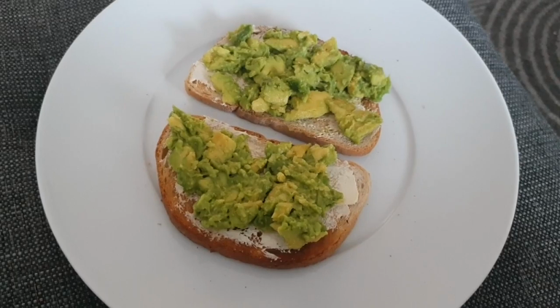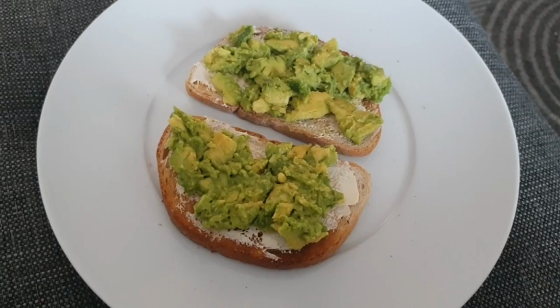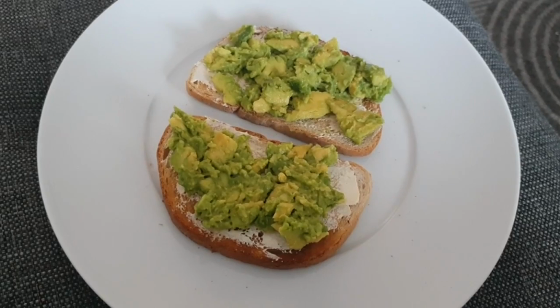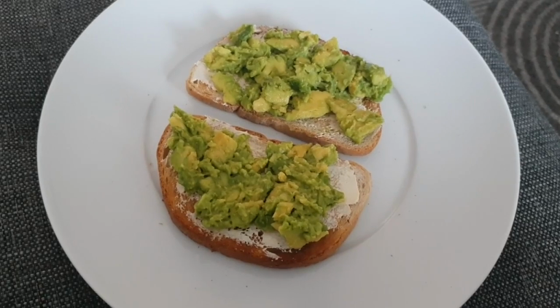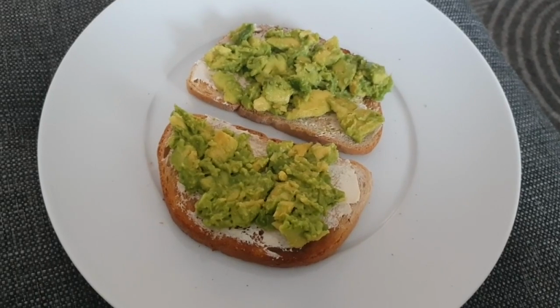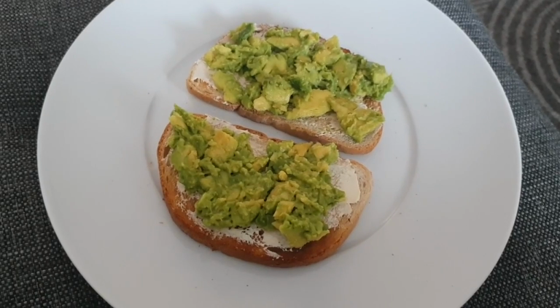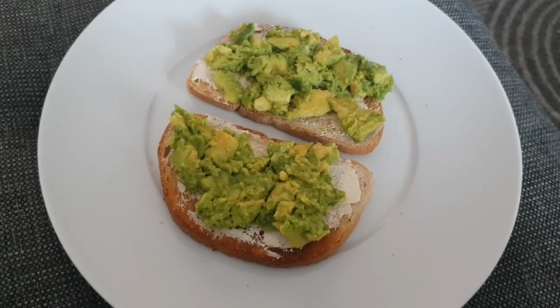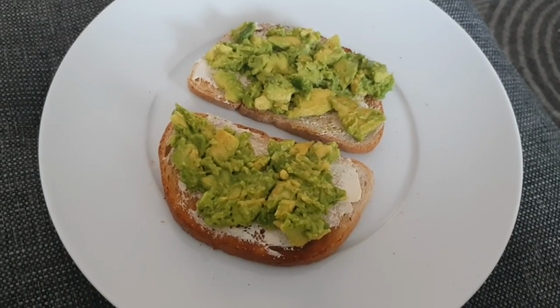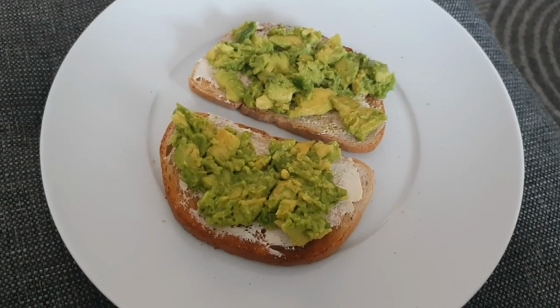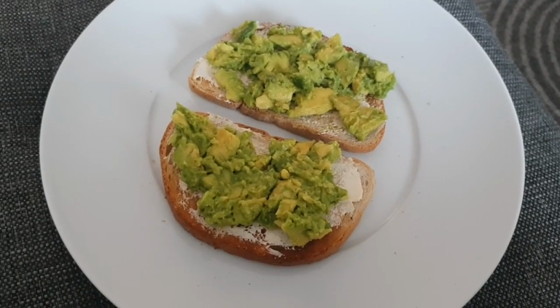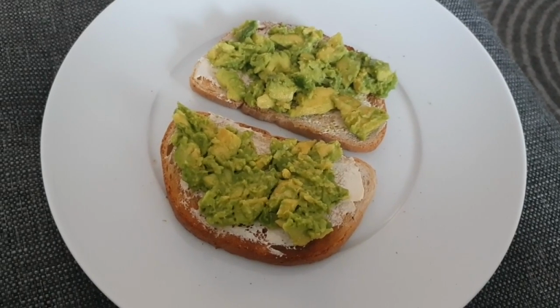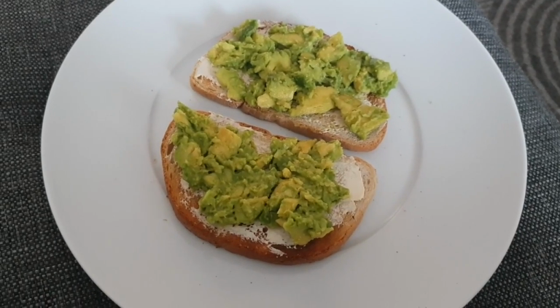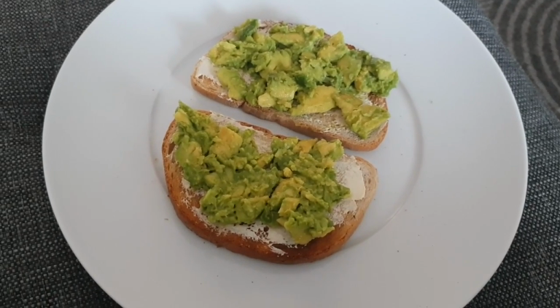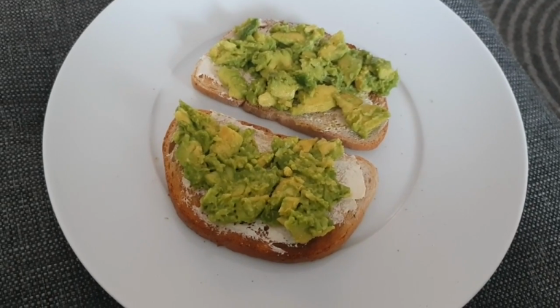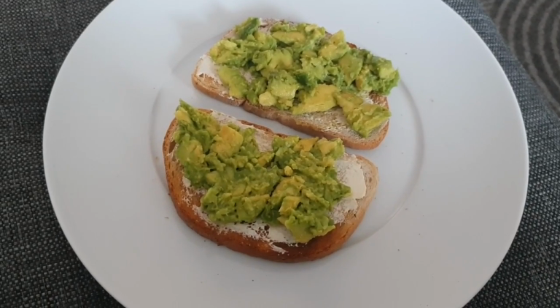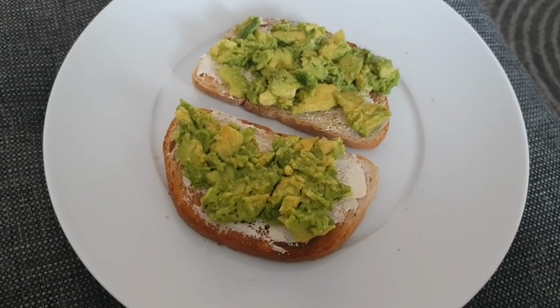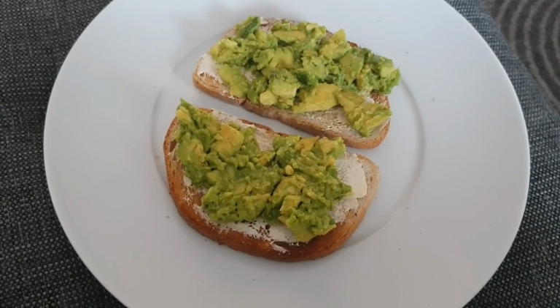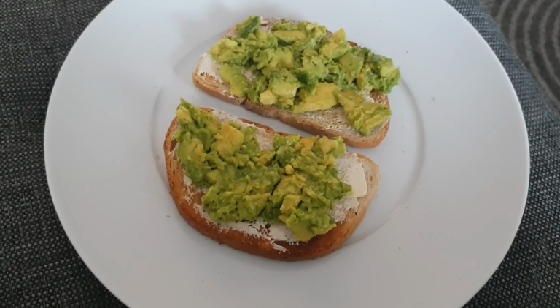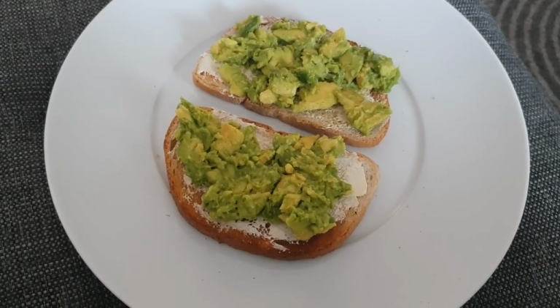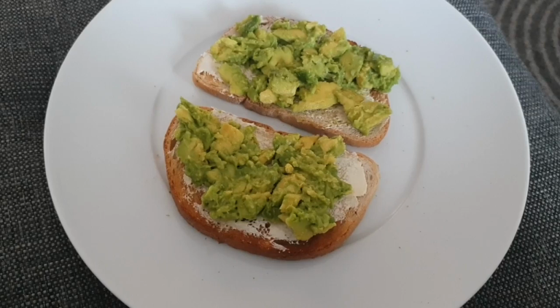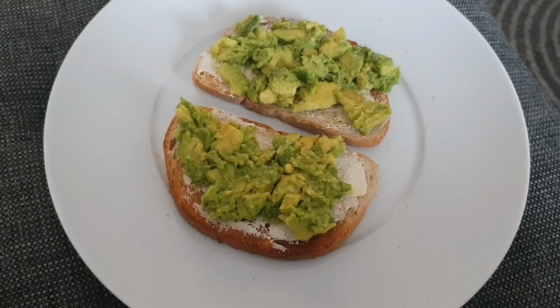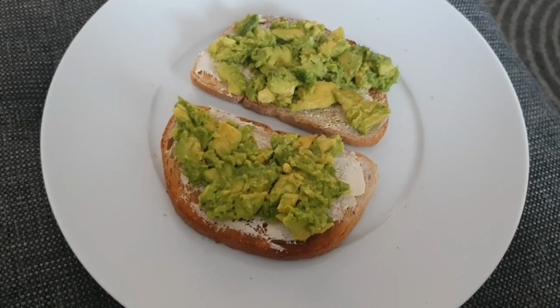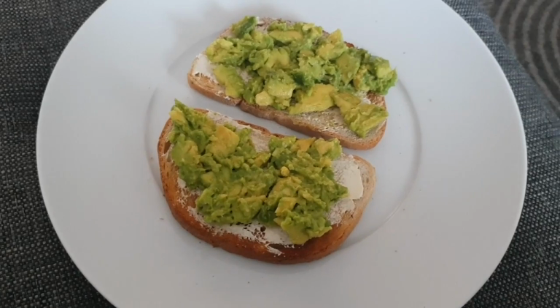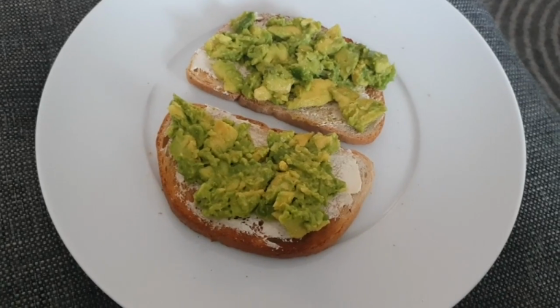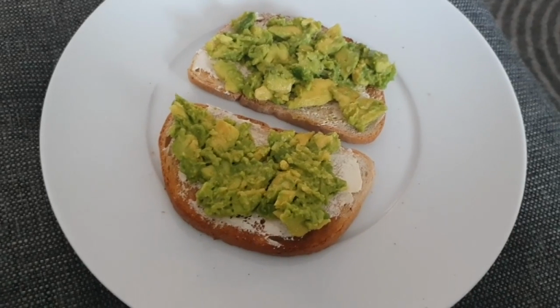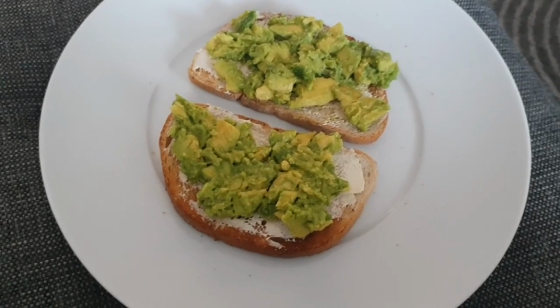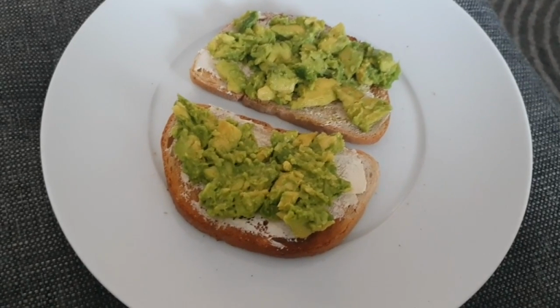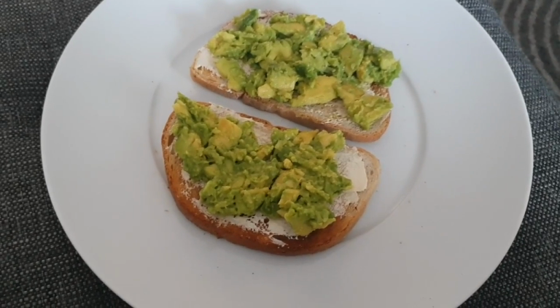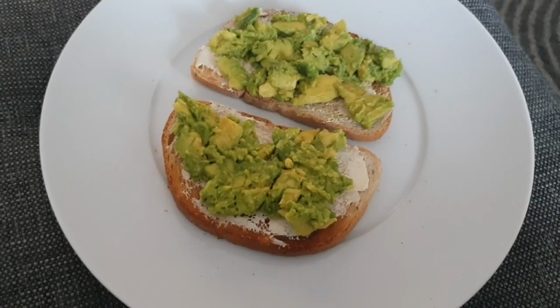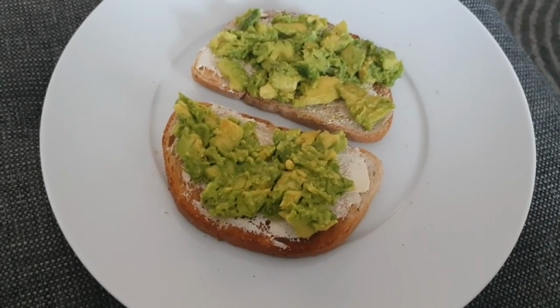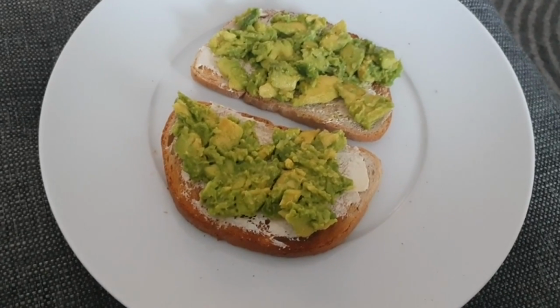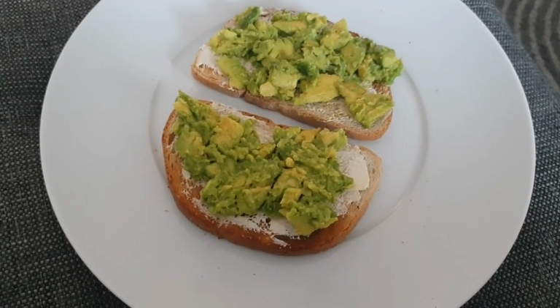Breakfast today is avocado on toast. John's got the same — he's just waiting for his toast to pop up.